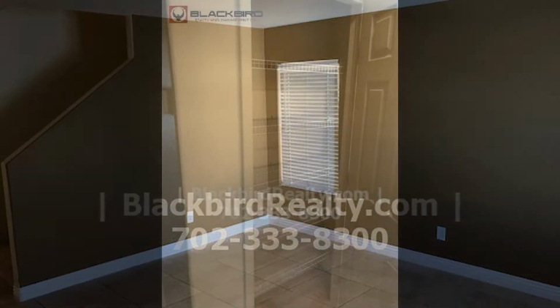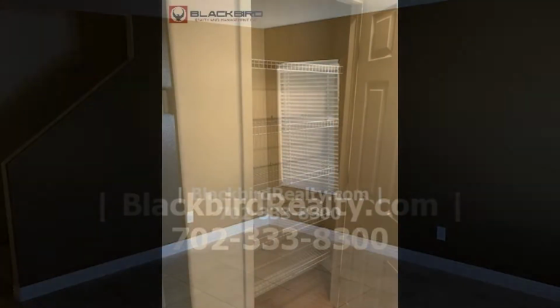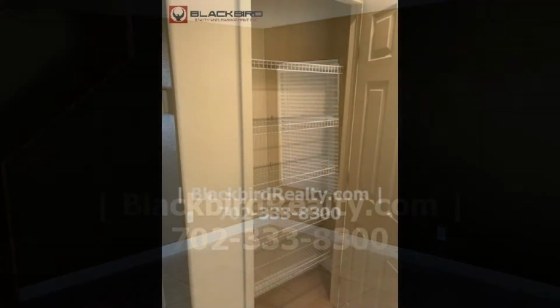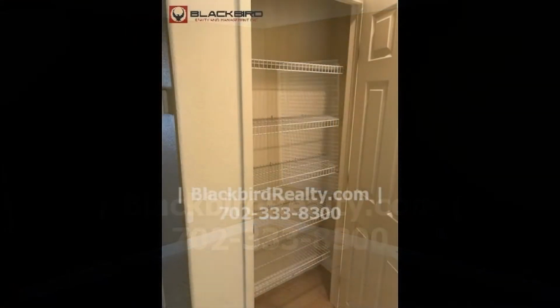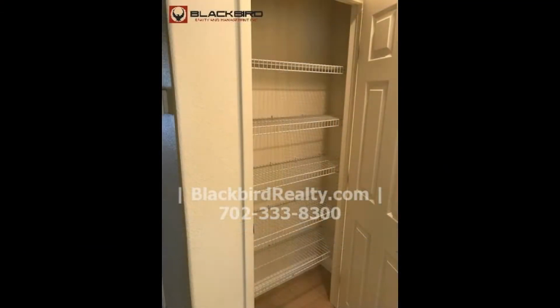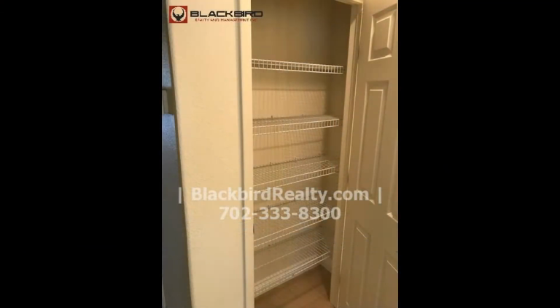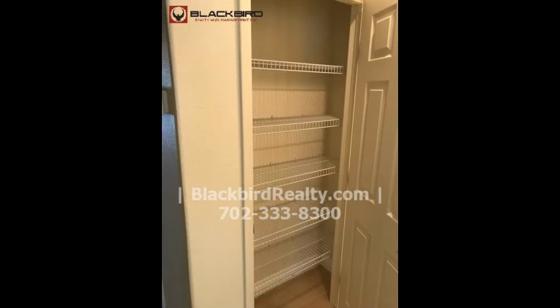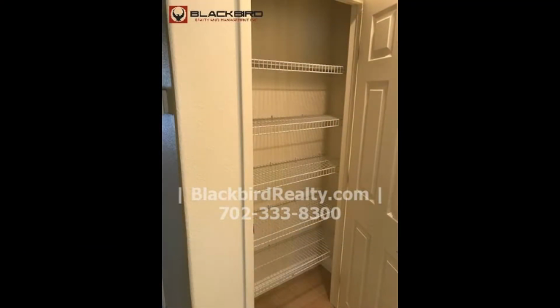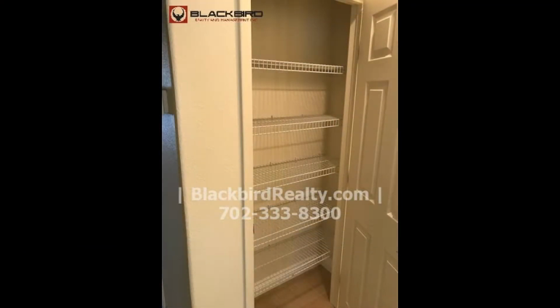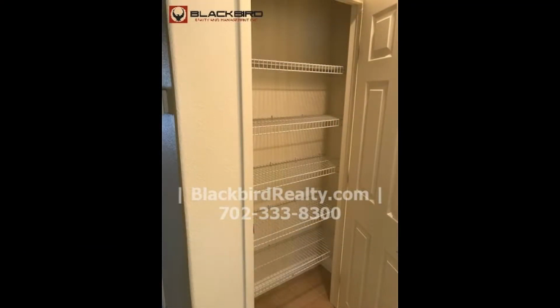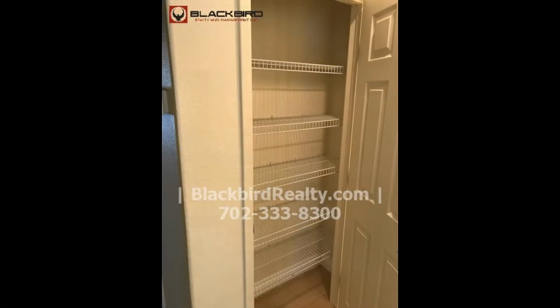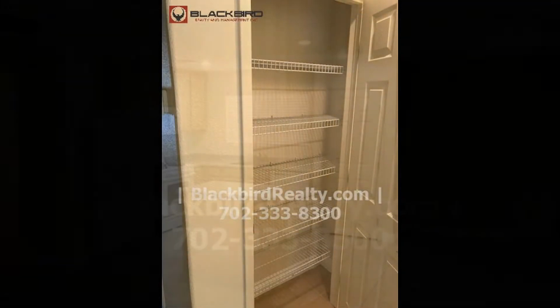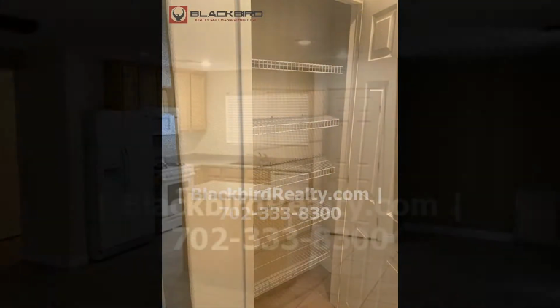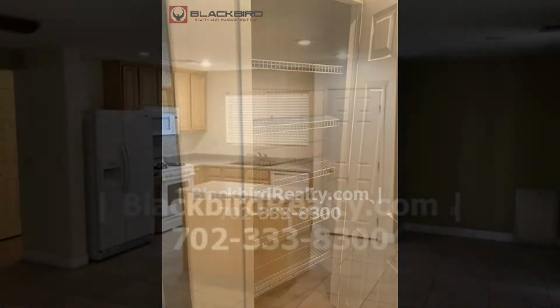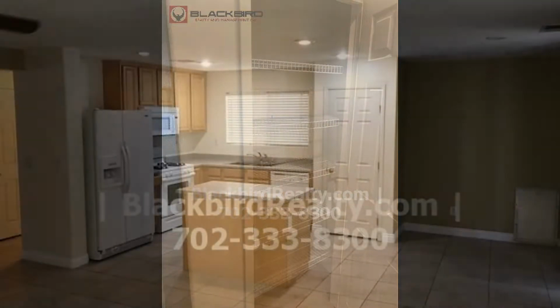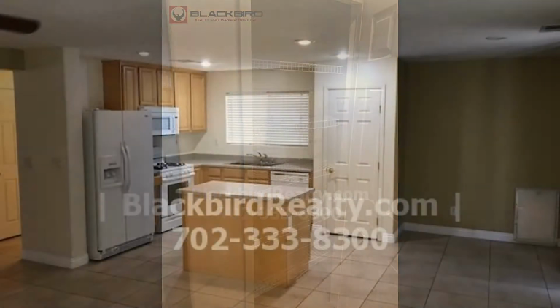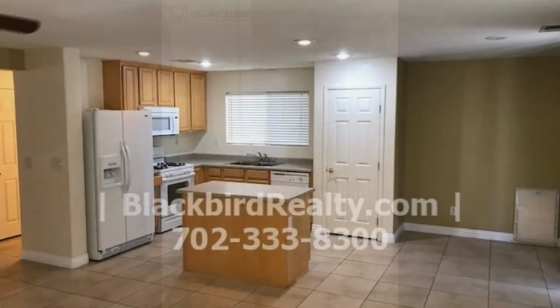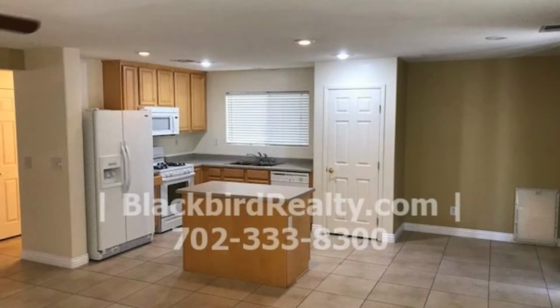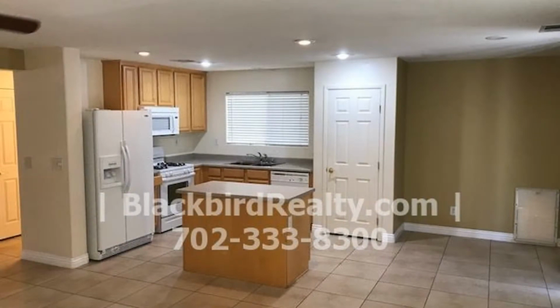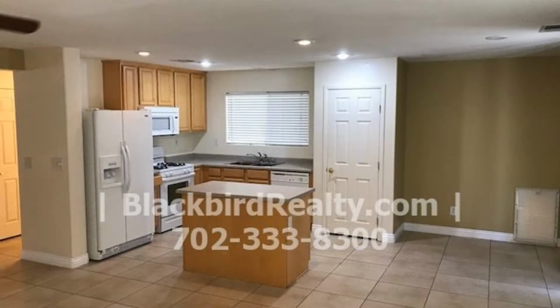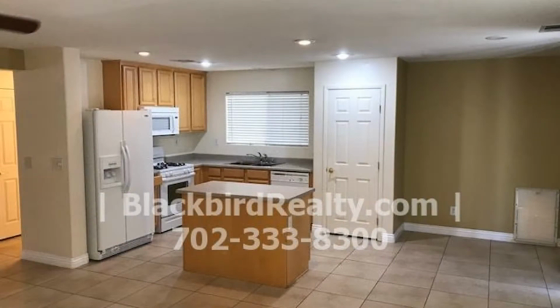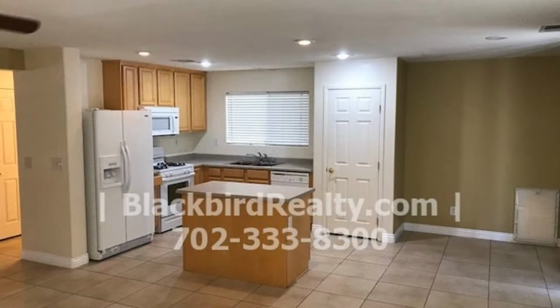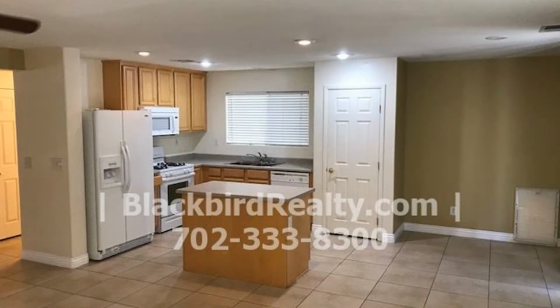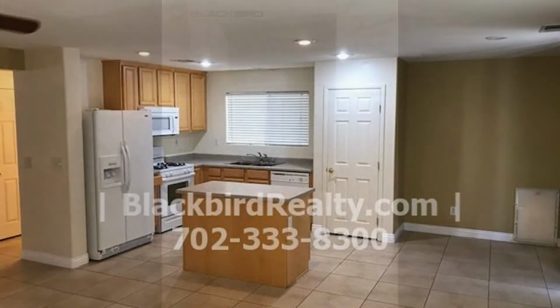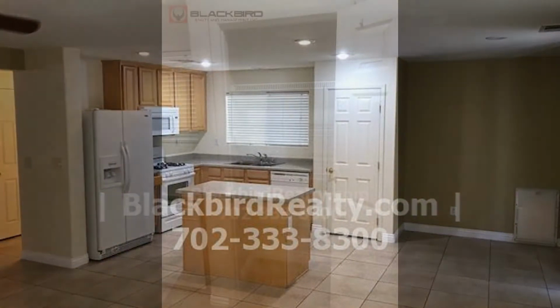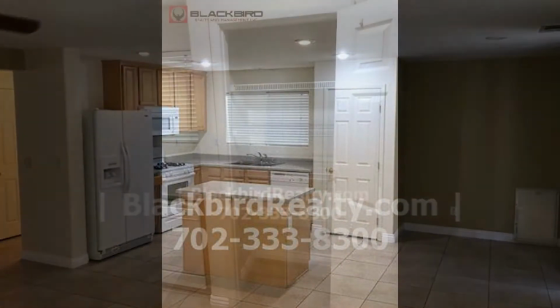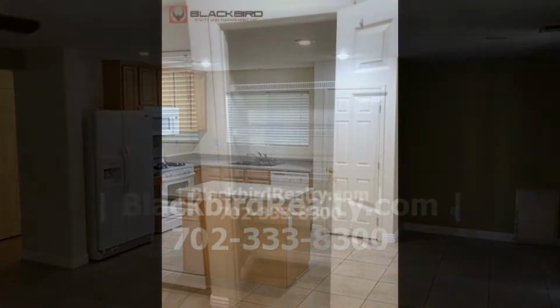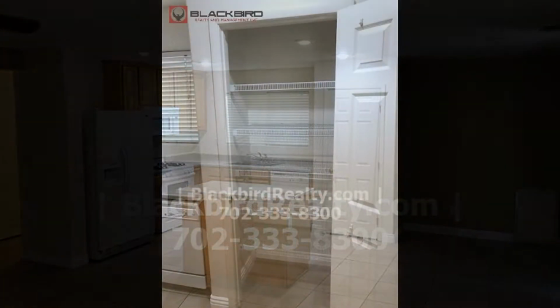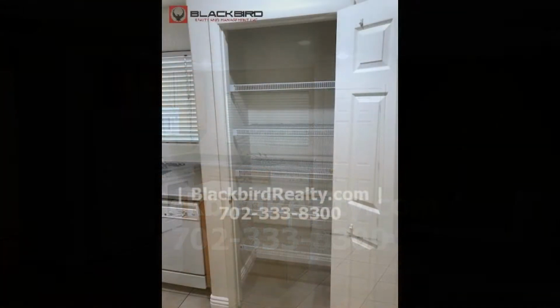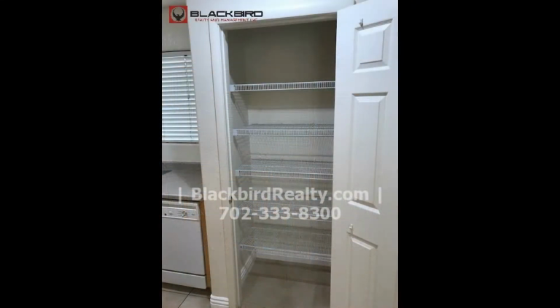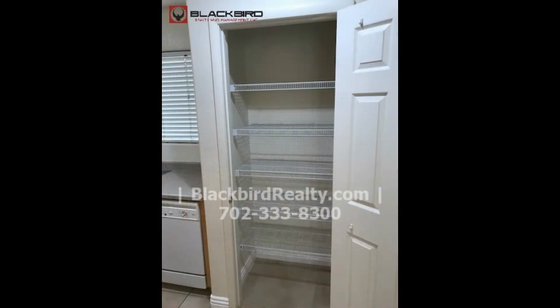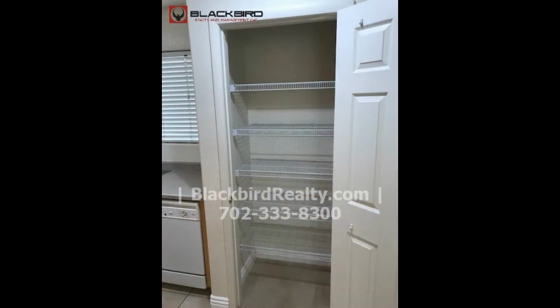The kitchen includes an island, recessed lighting, a pantry and appliances.